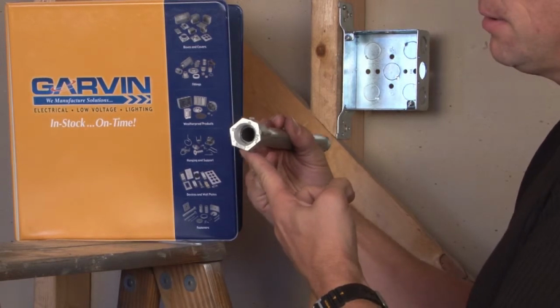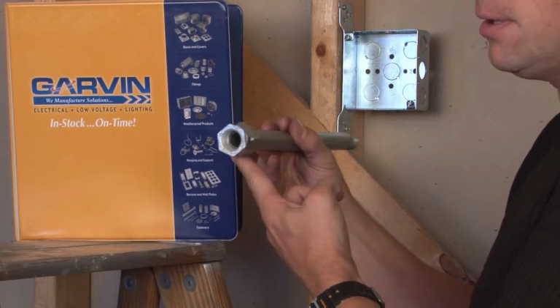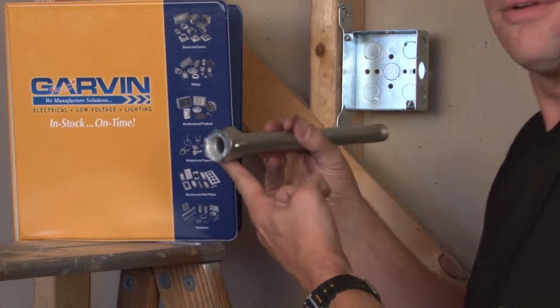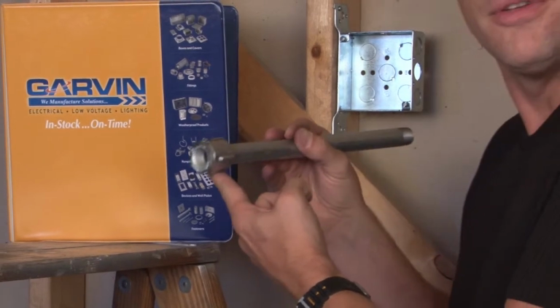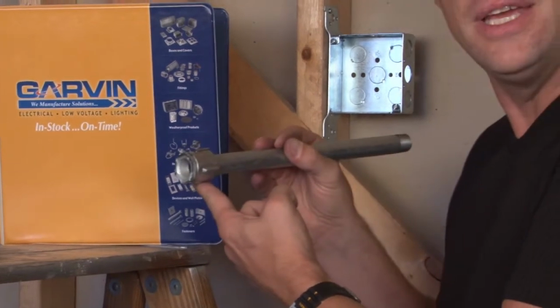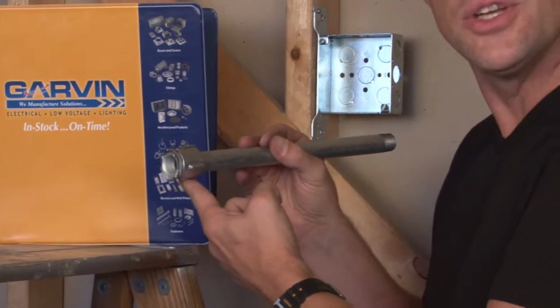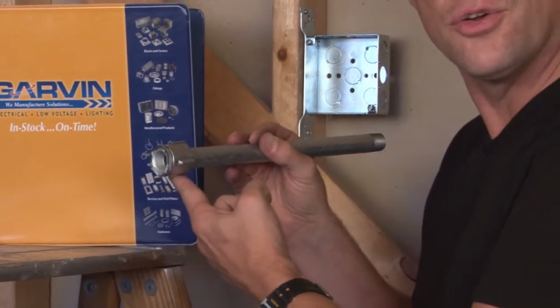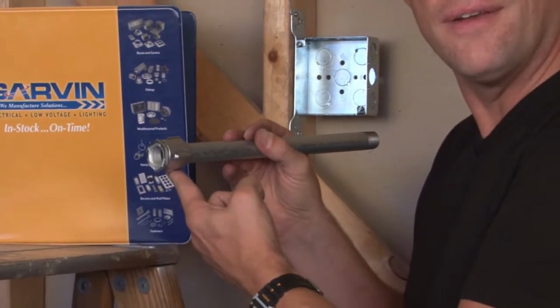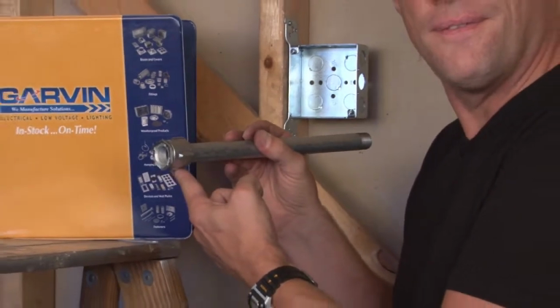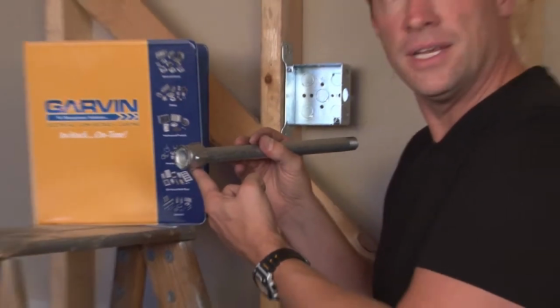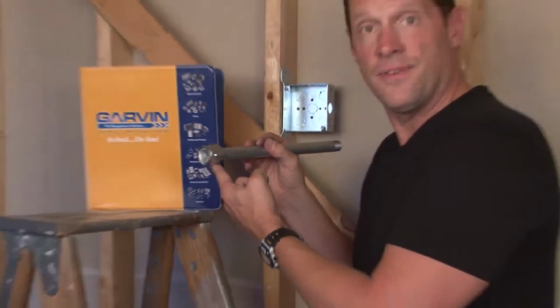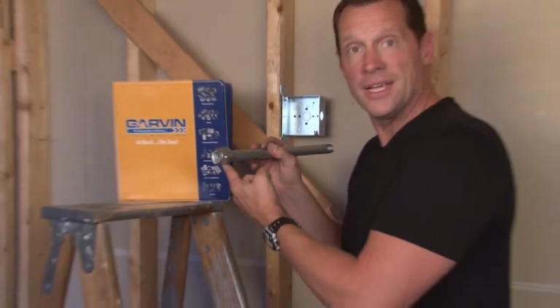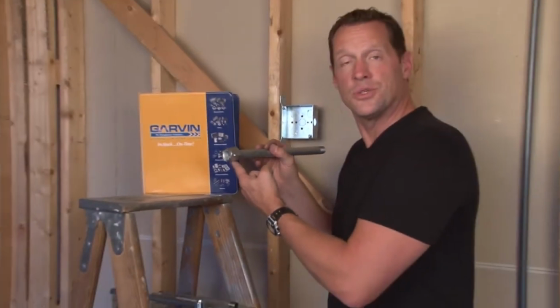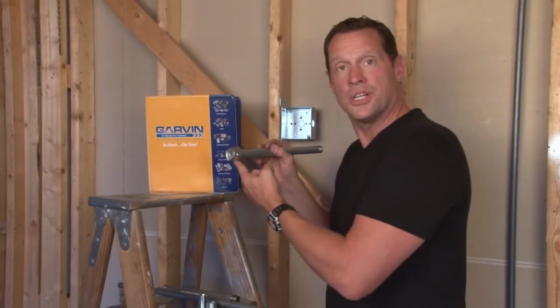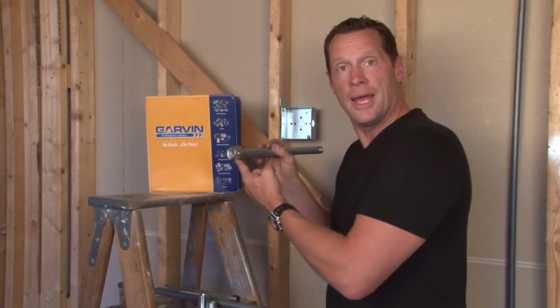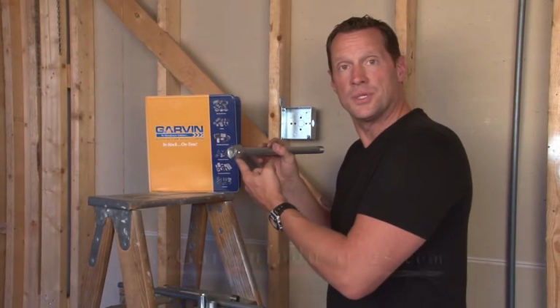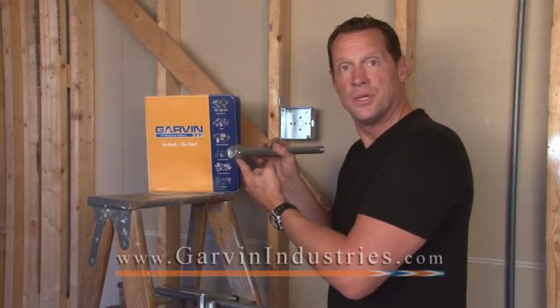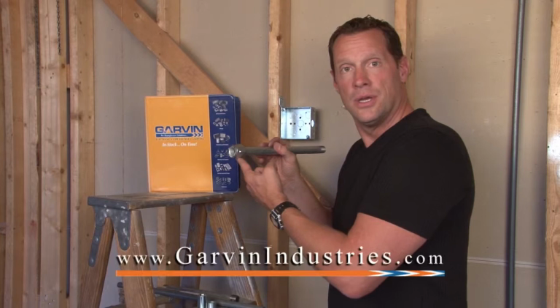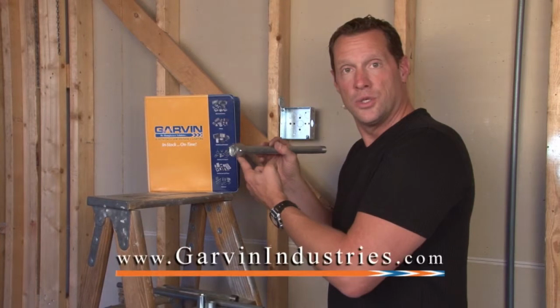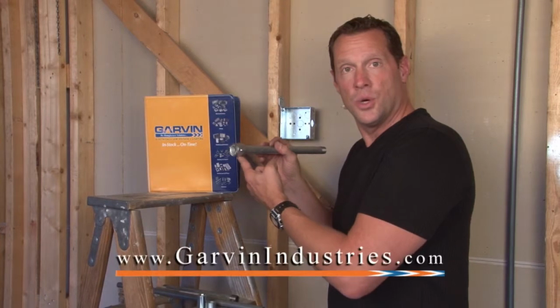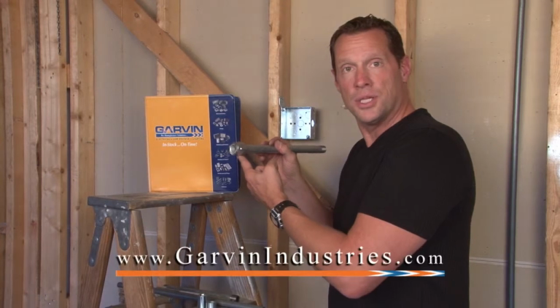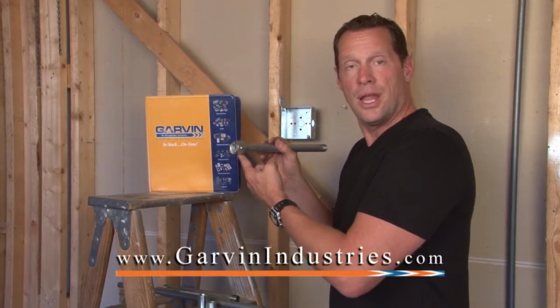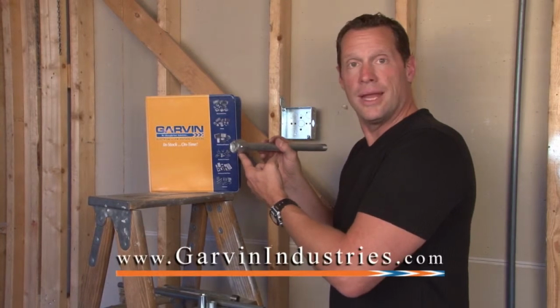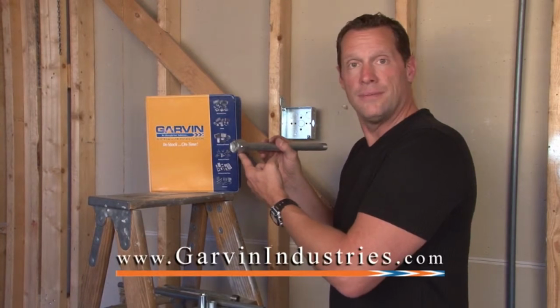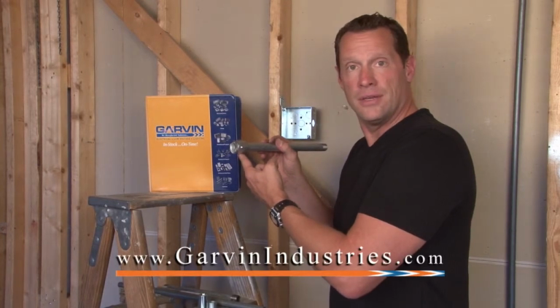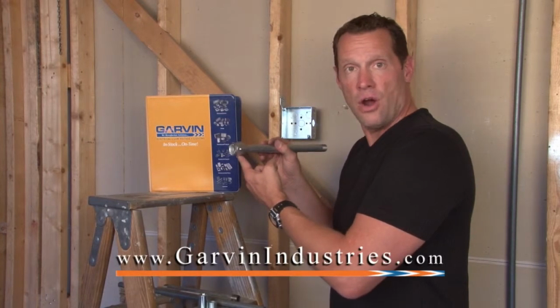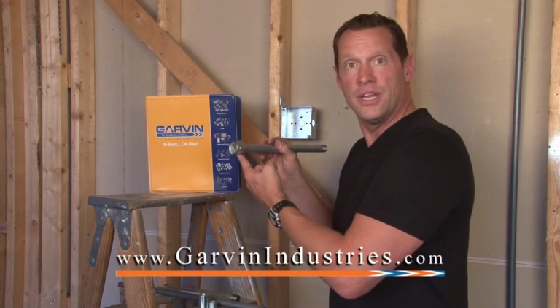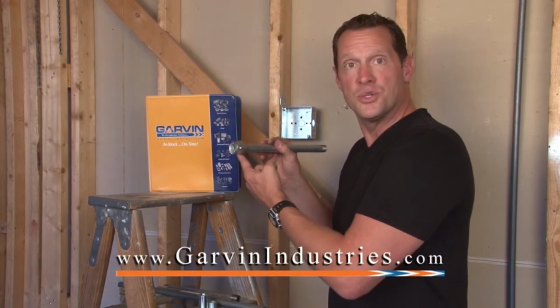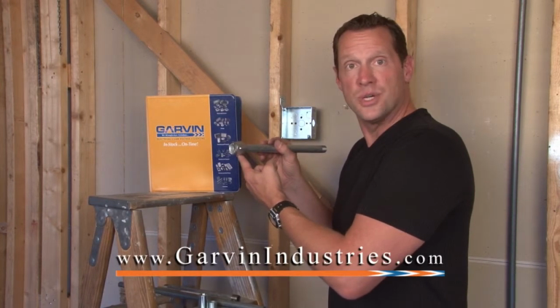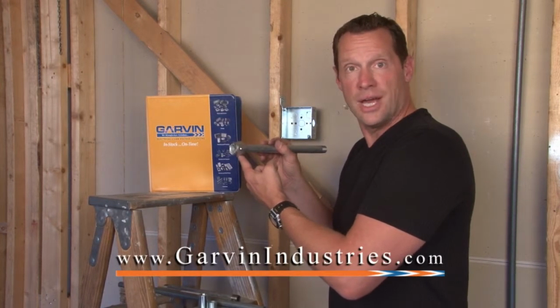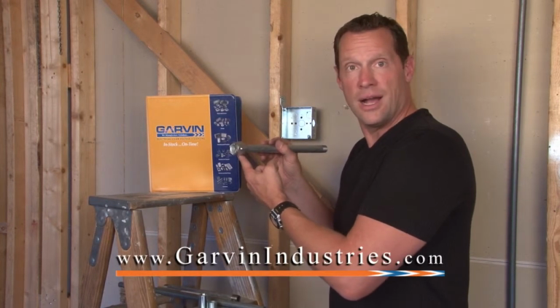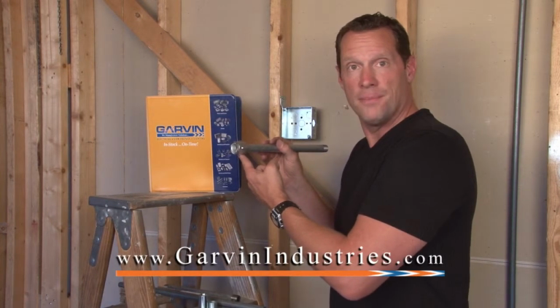For these and other great fittings, fasteners, and clamps, join us online at GarvanIndustries.com.